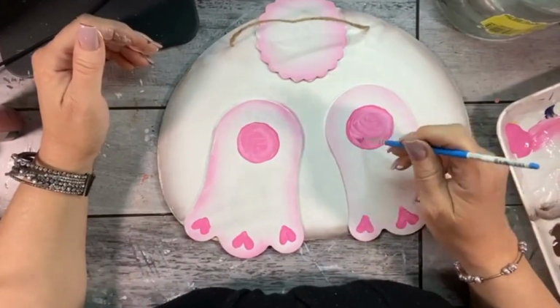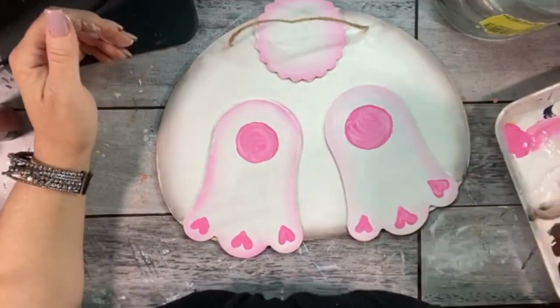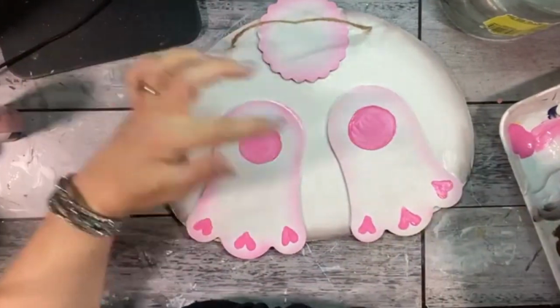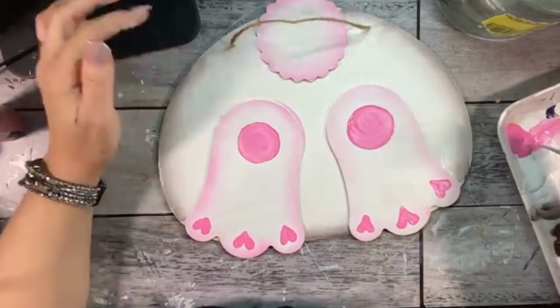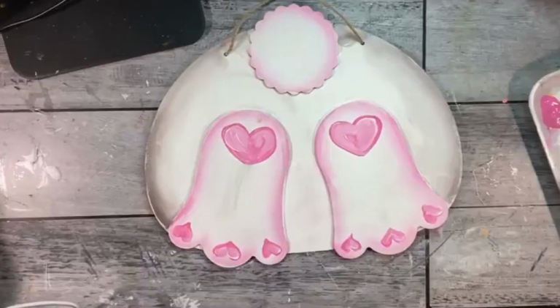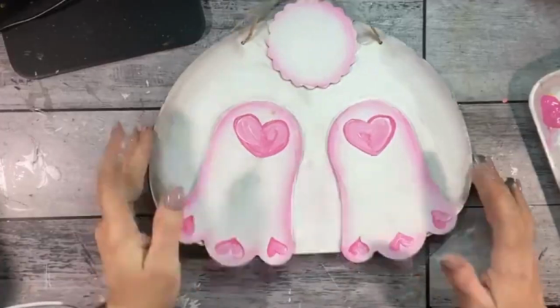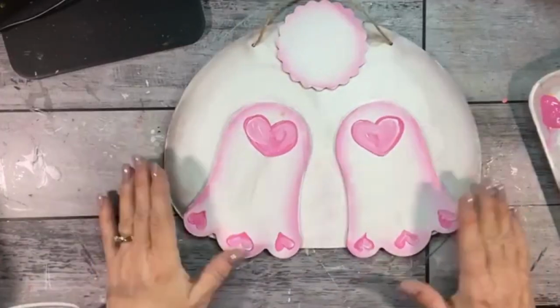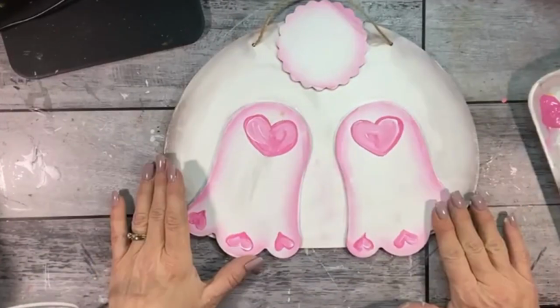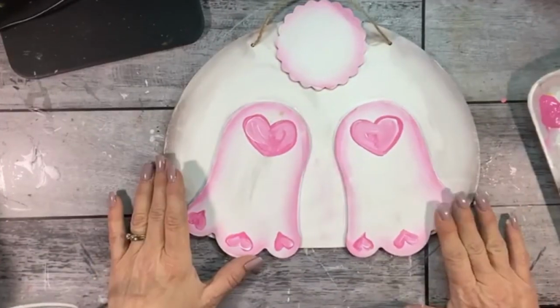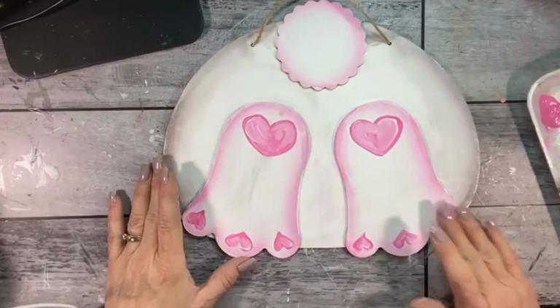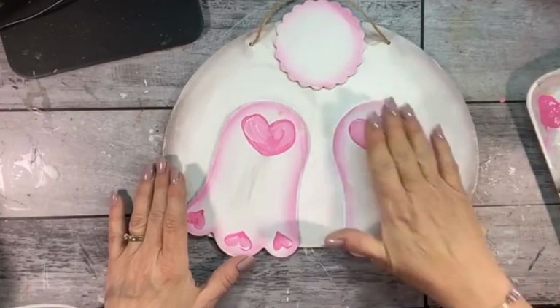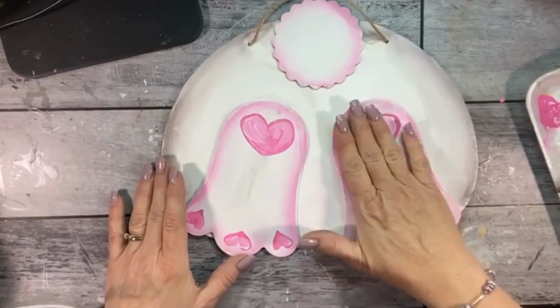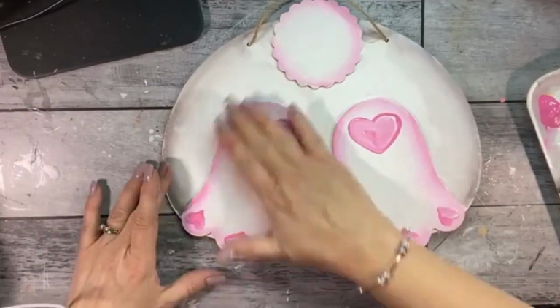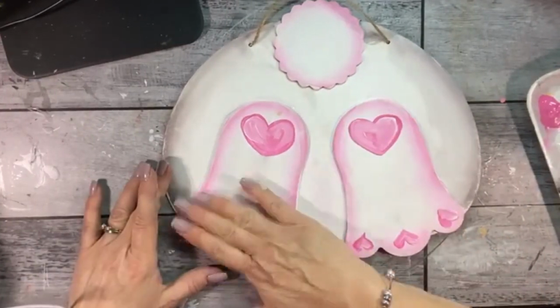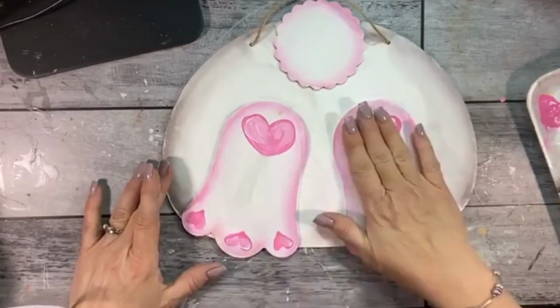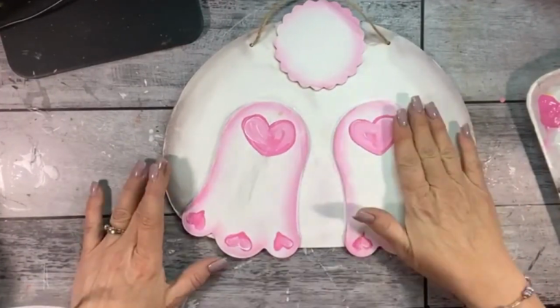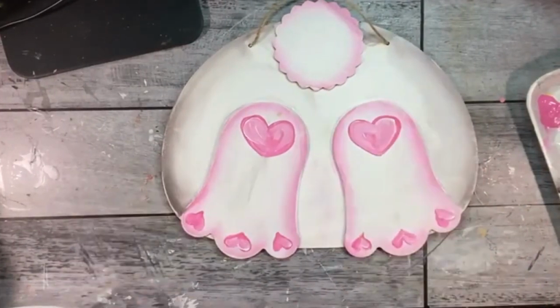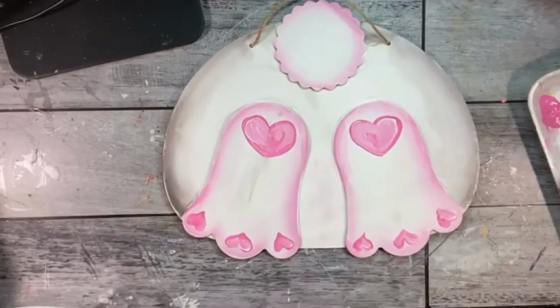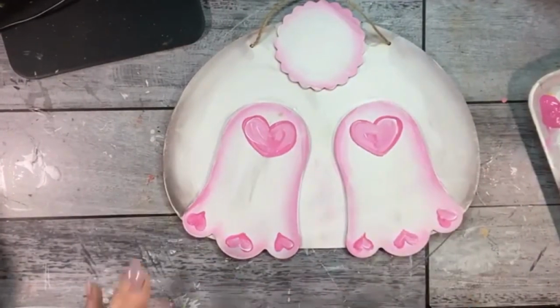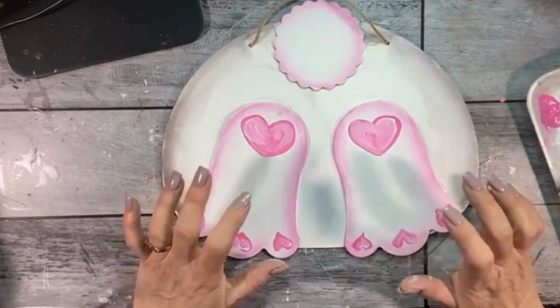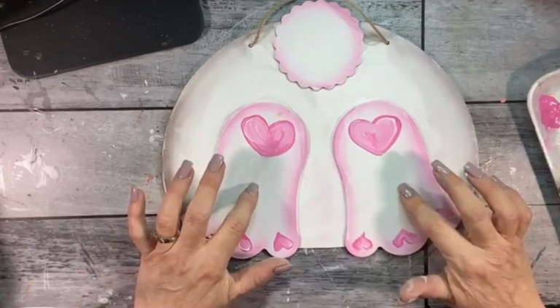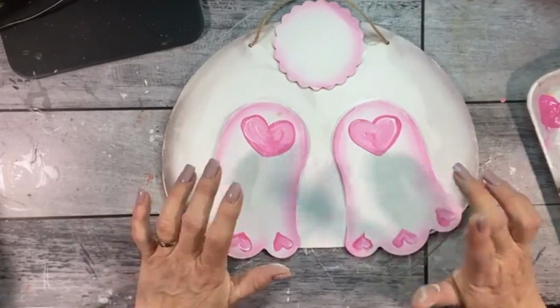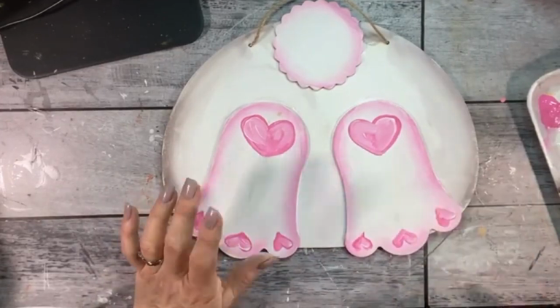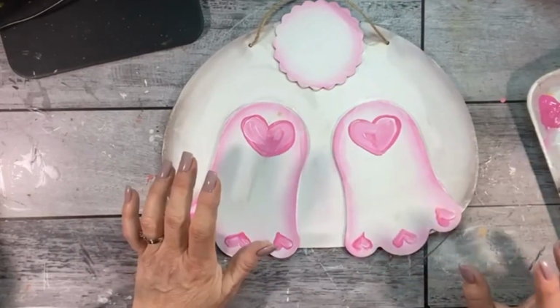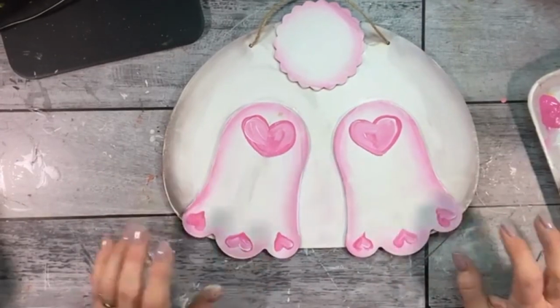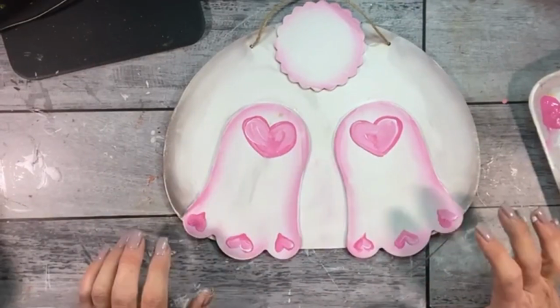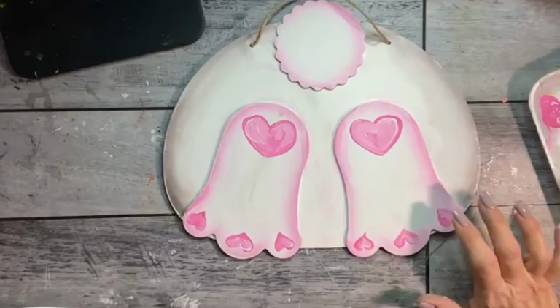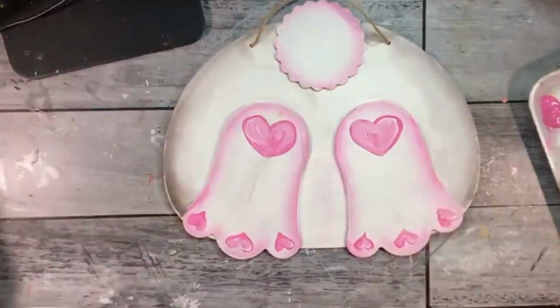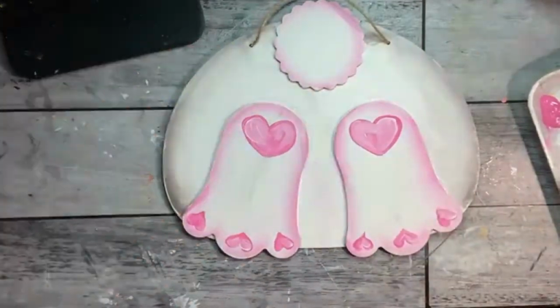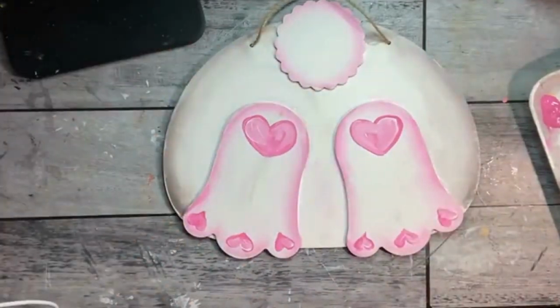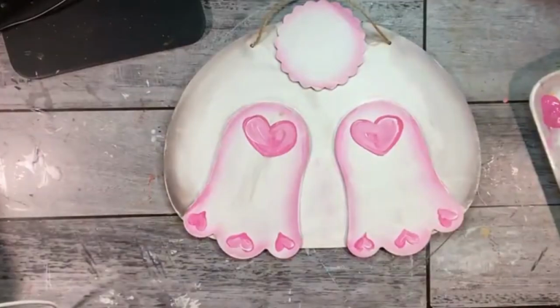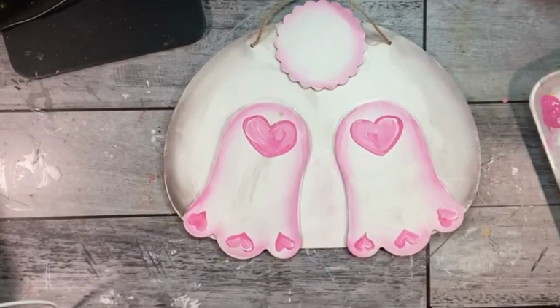When the paint is dry, use sealer as the glue to add some diamond dust to the whole cut out.